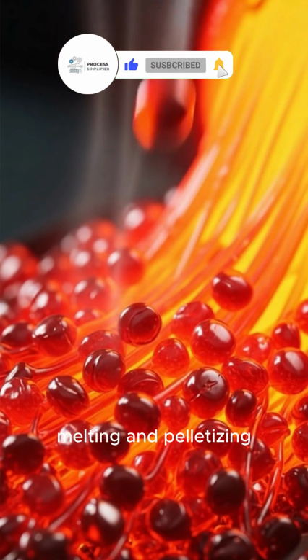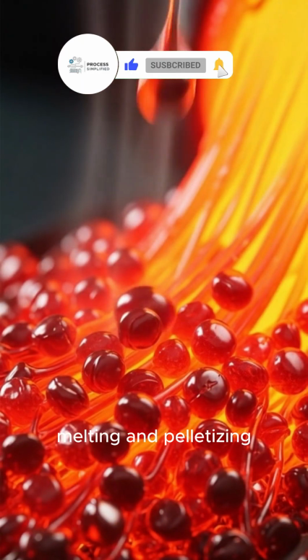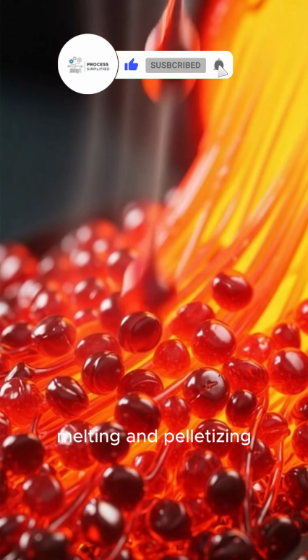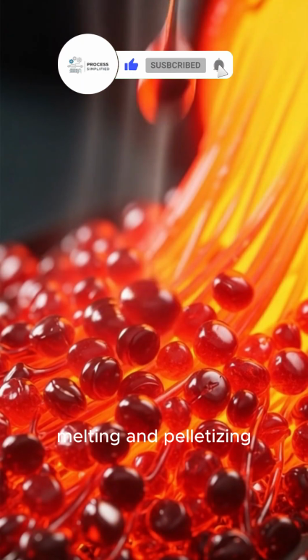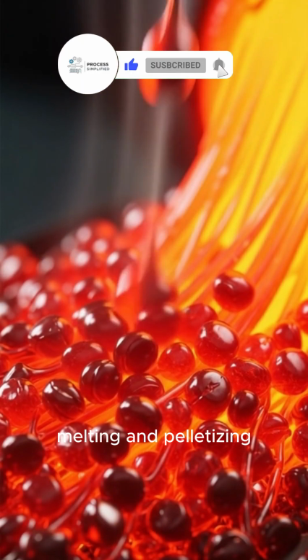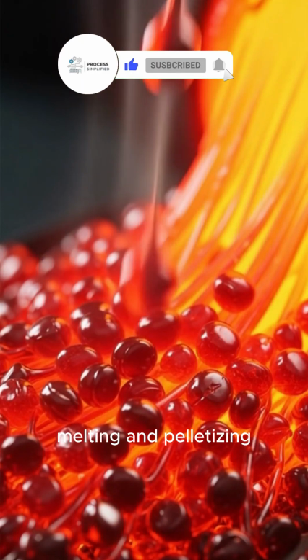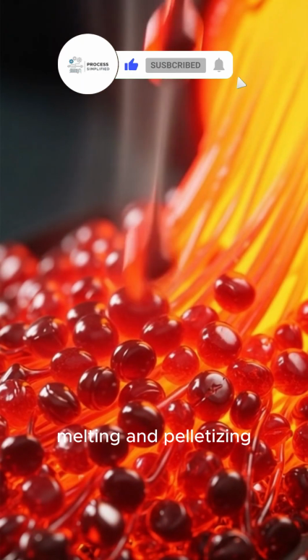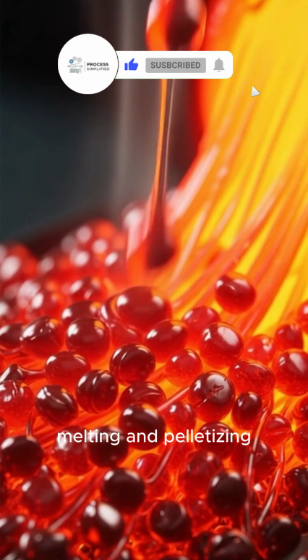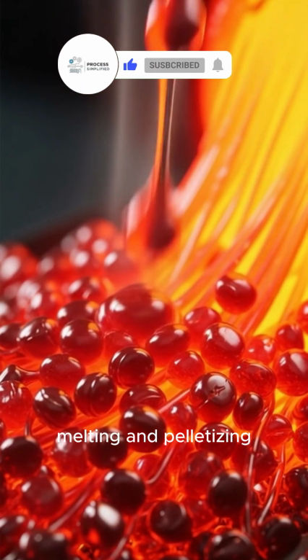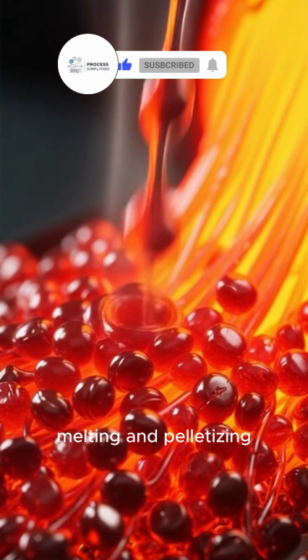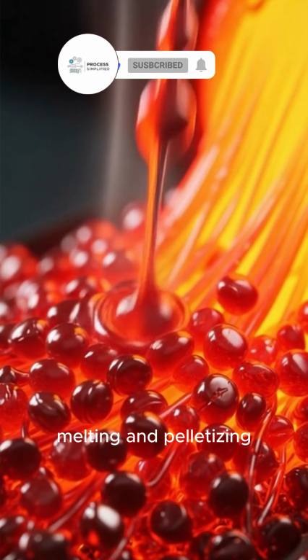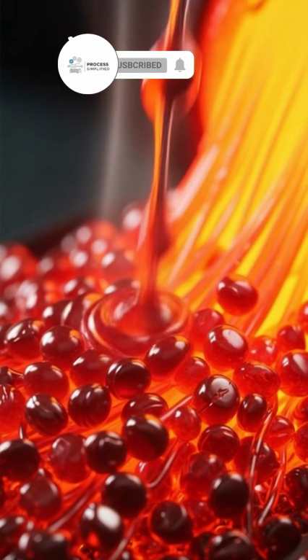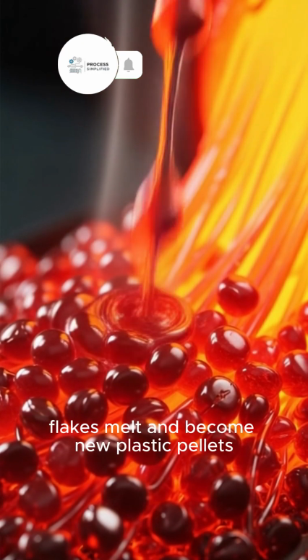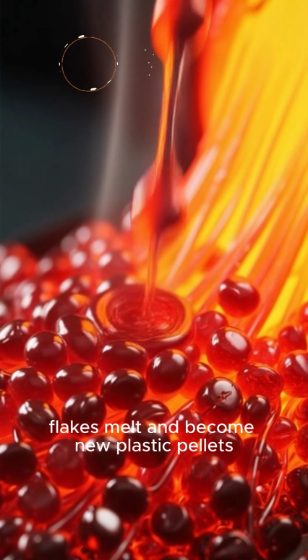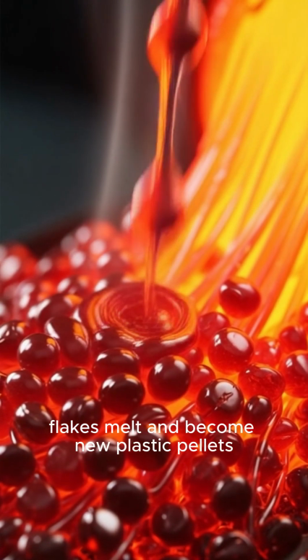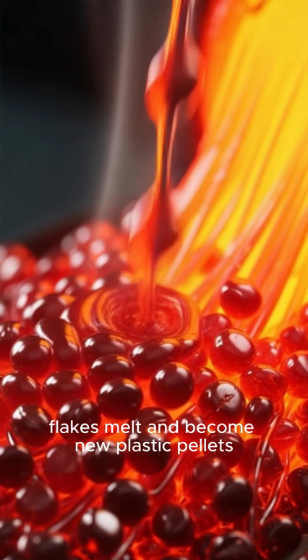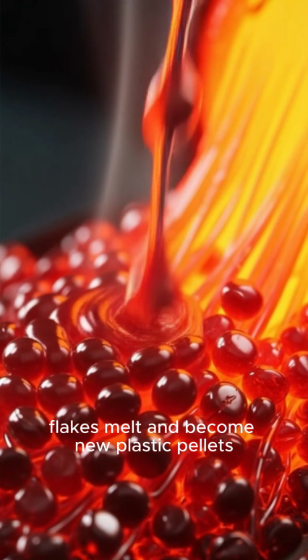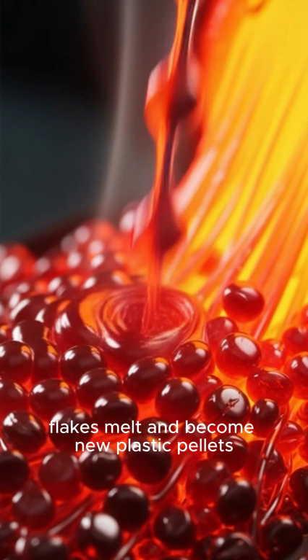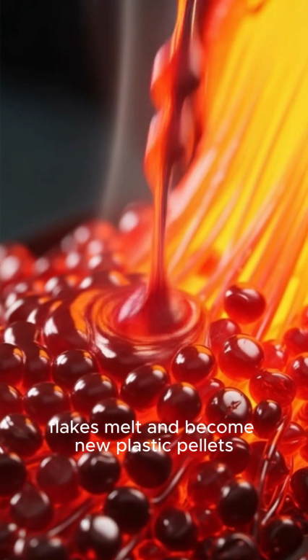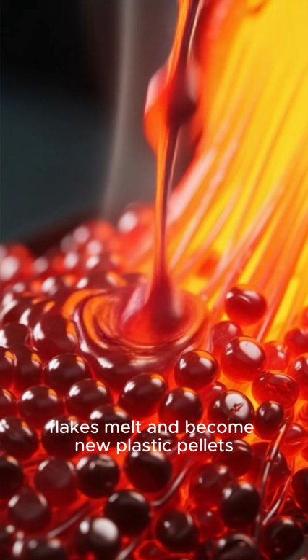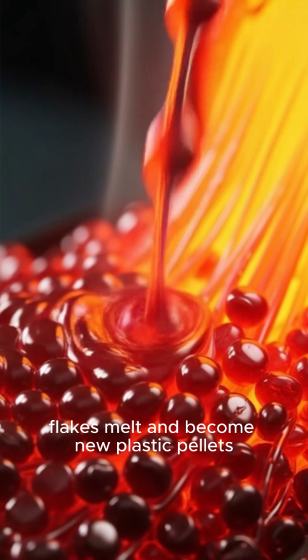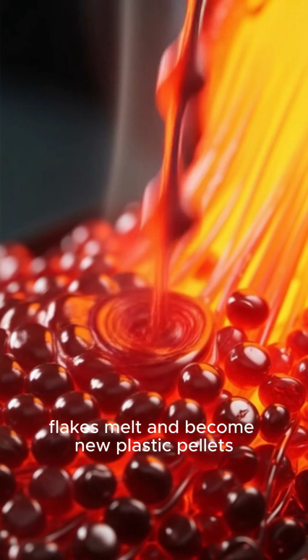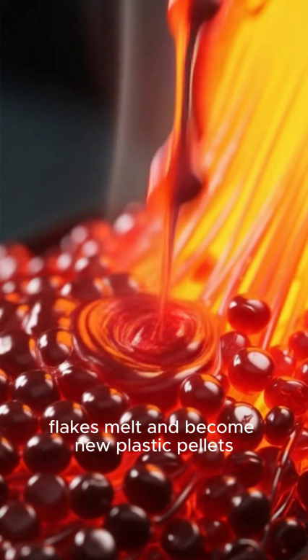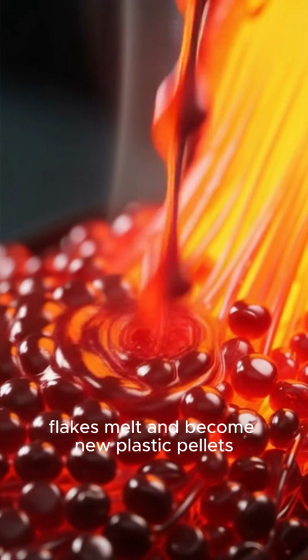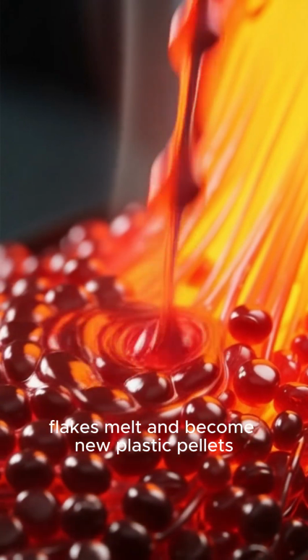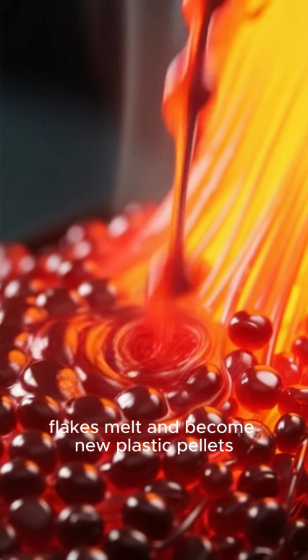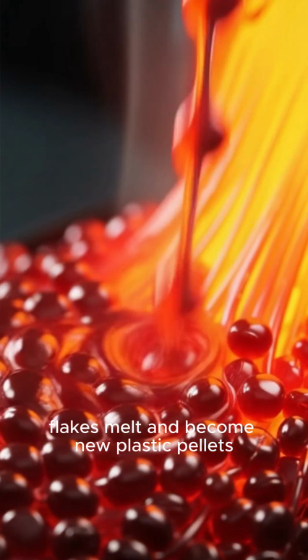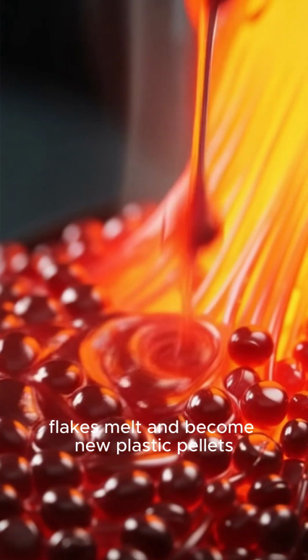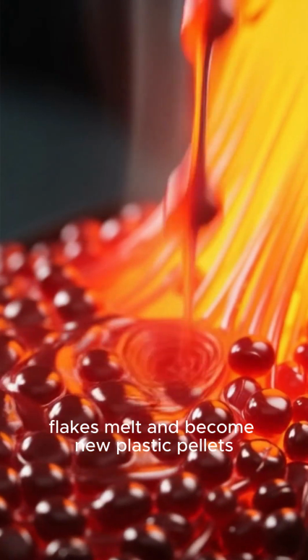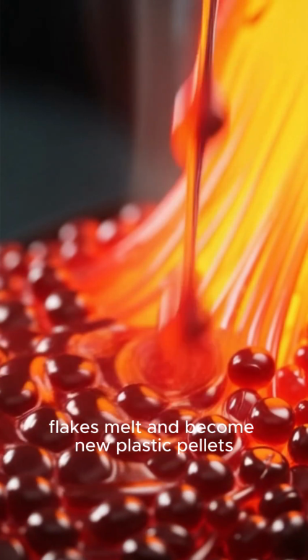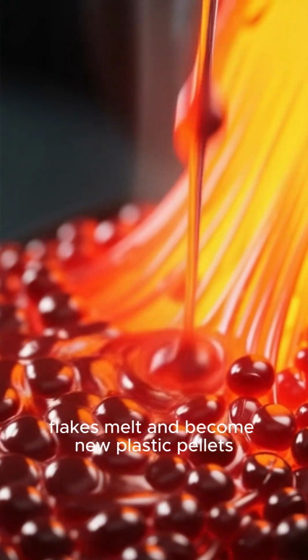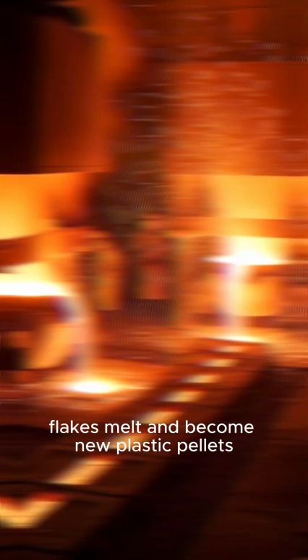Melting and pelletizing: the flakes melt and become new plastic pellets.